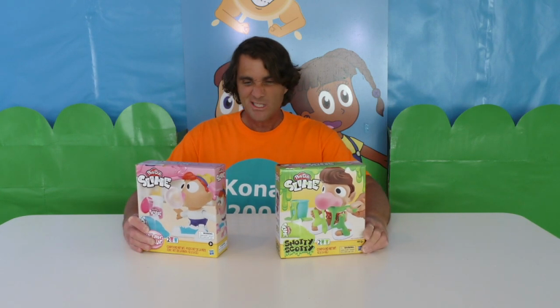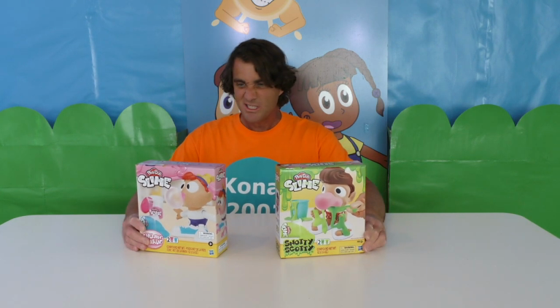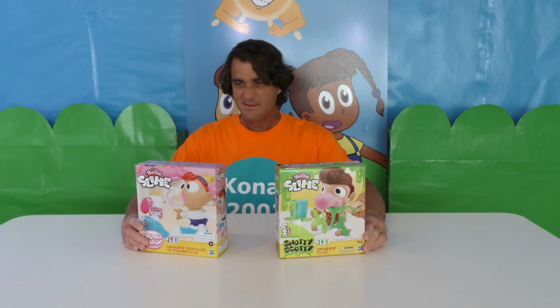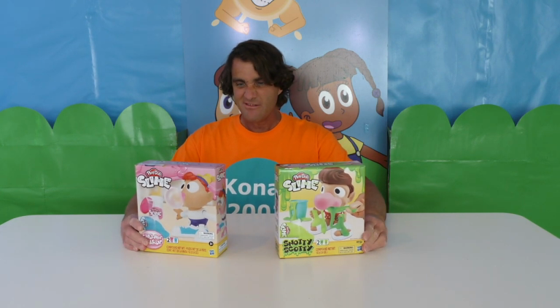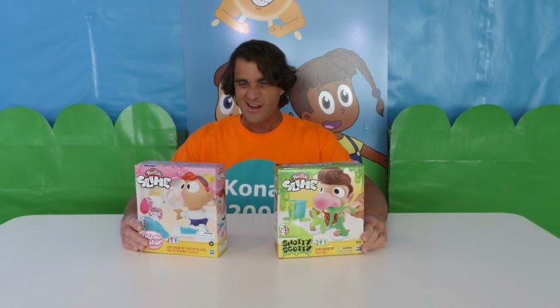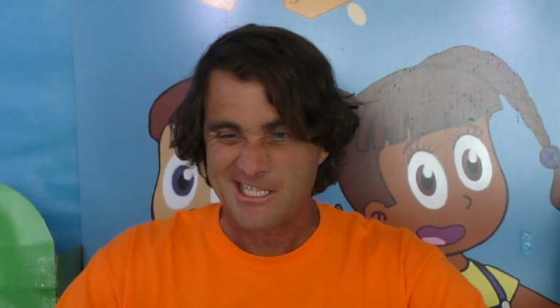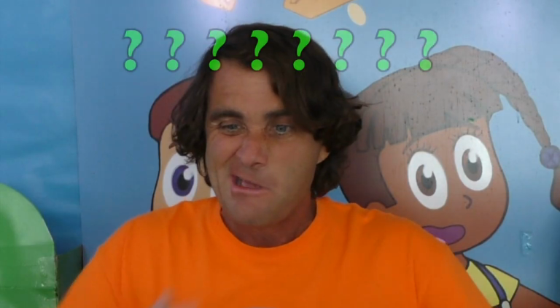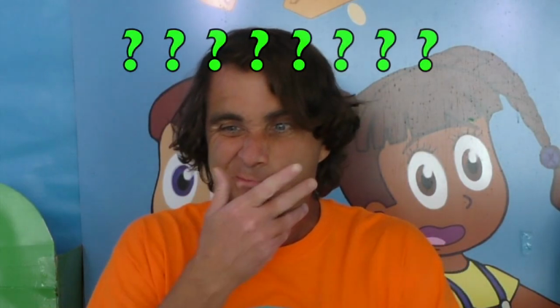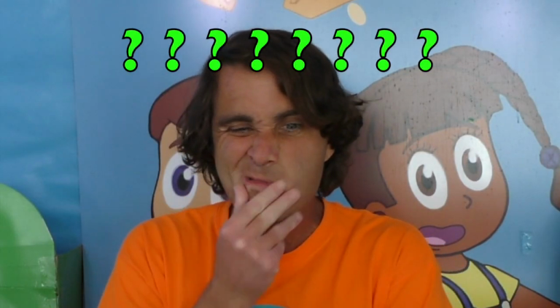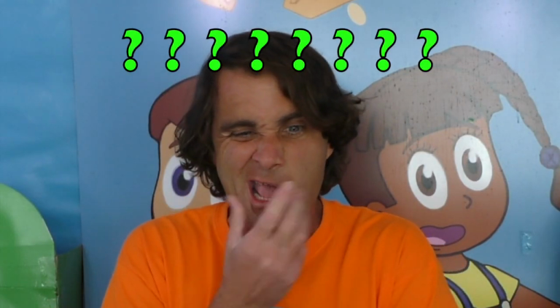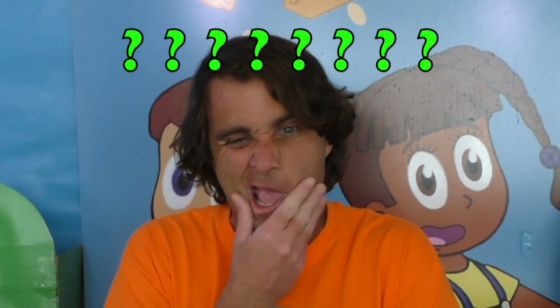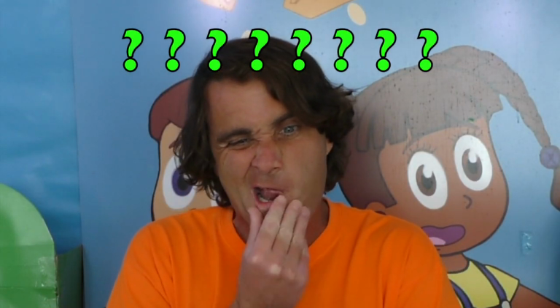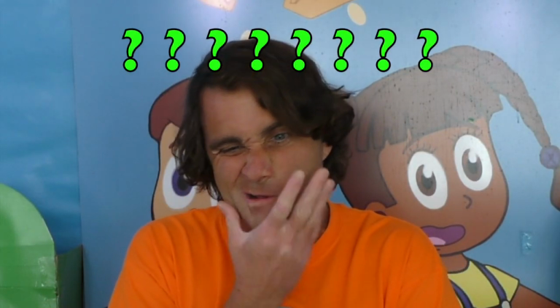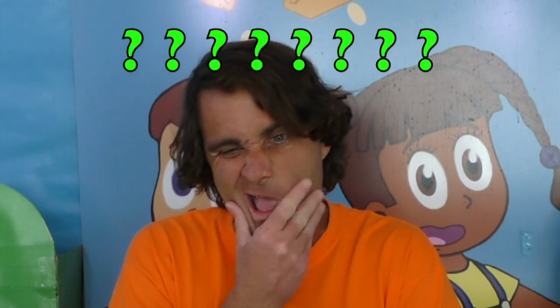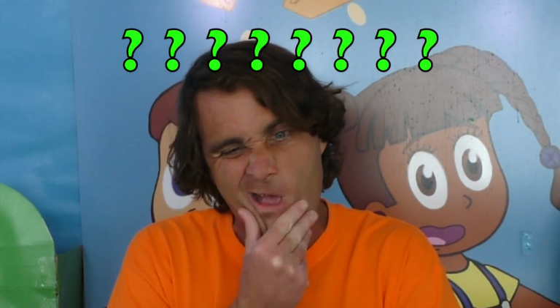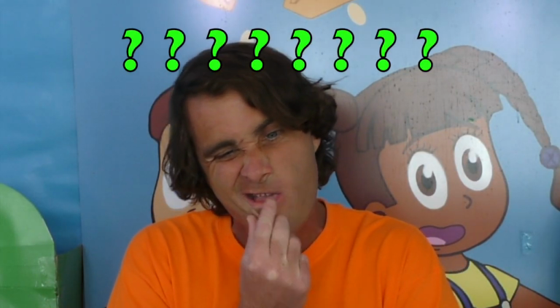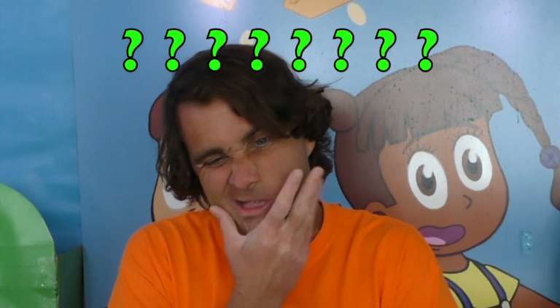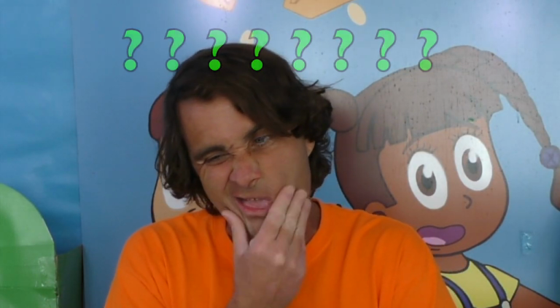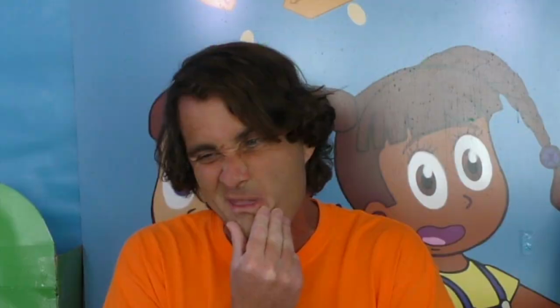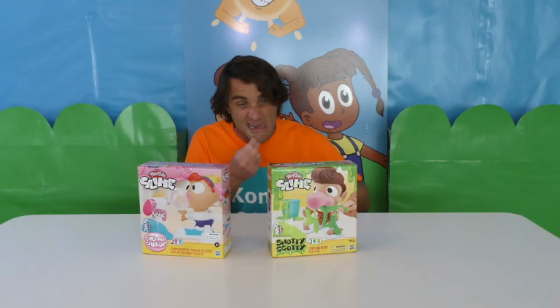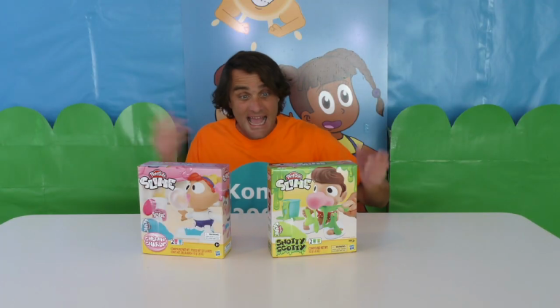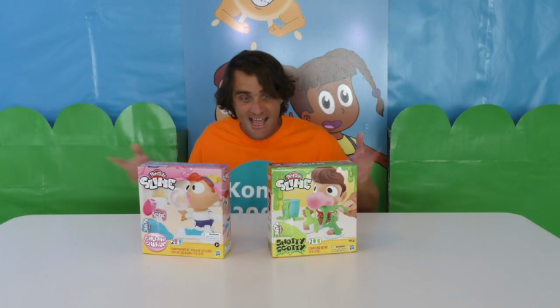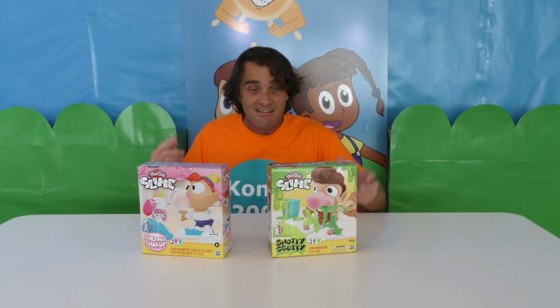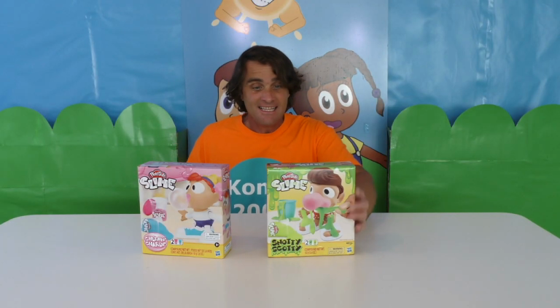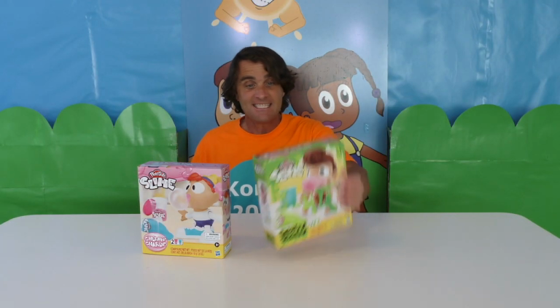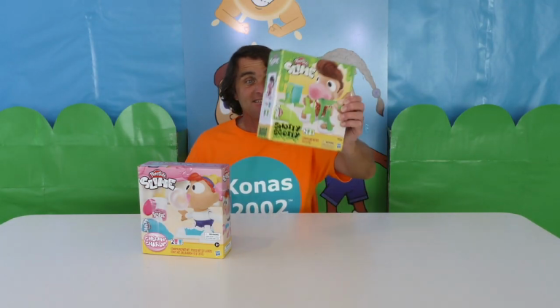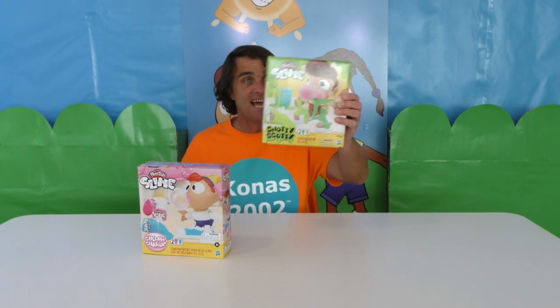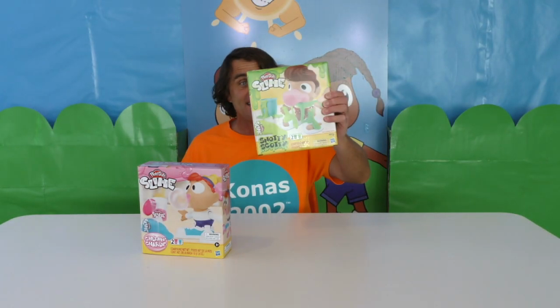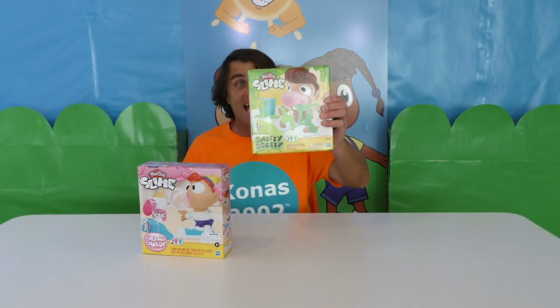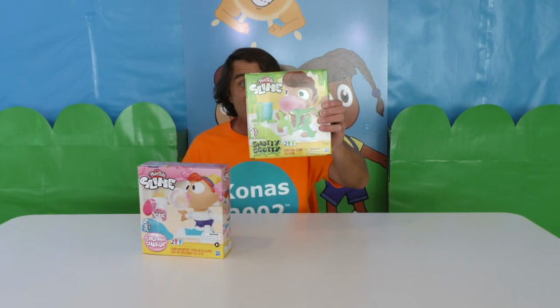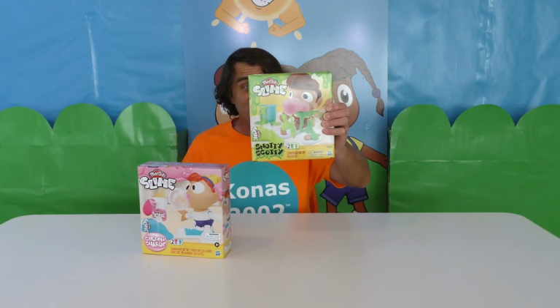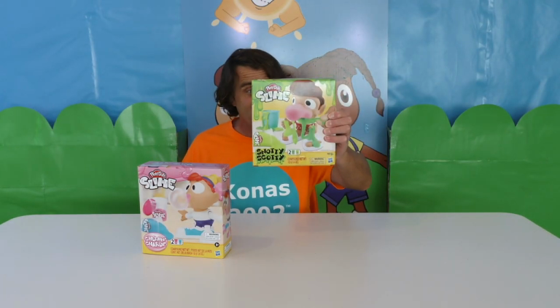Which one should we do first? Let's do Snotty Scotty first!